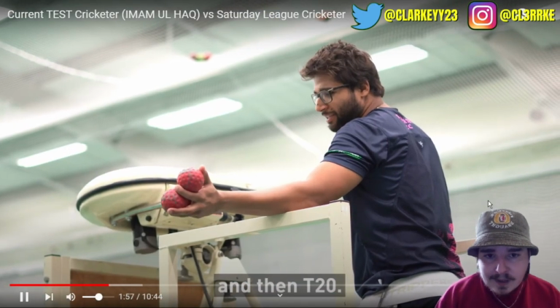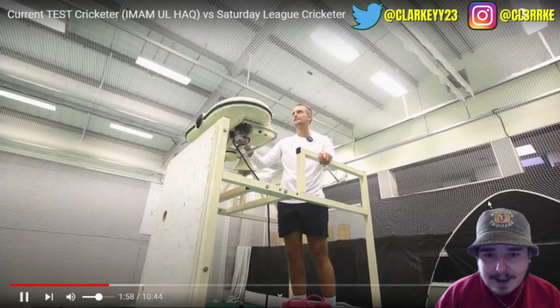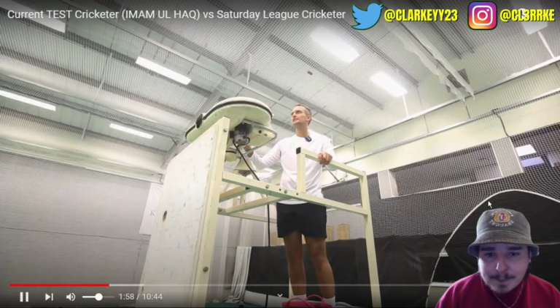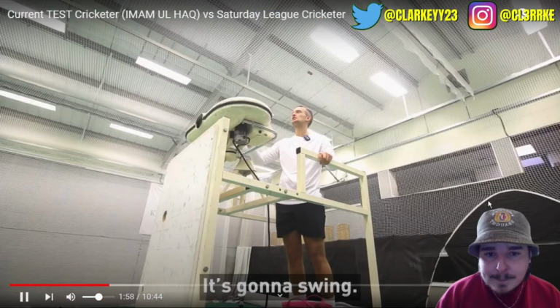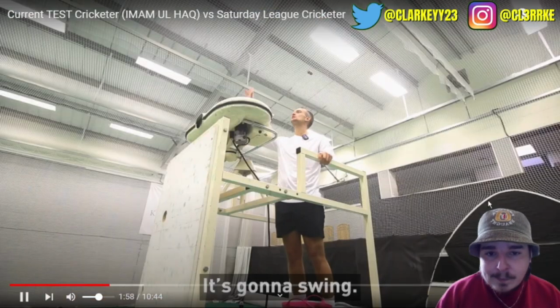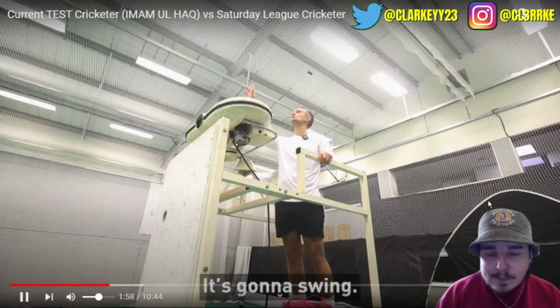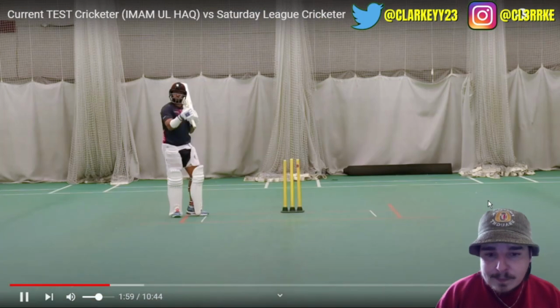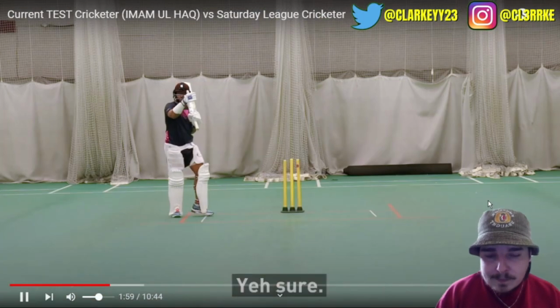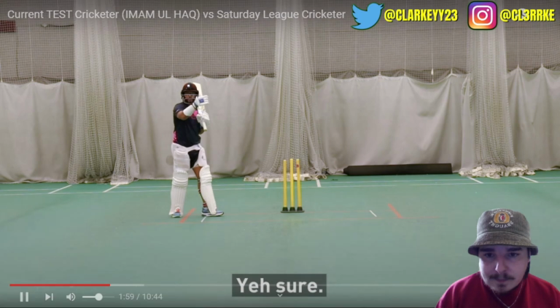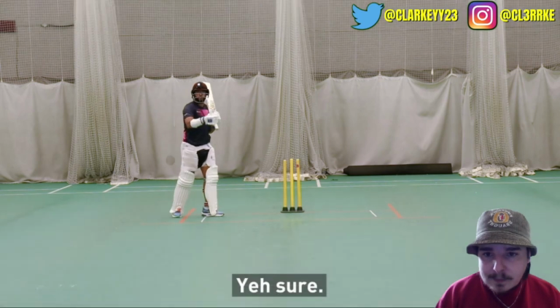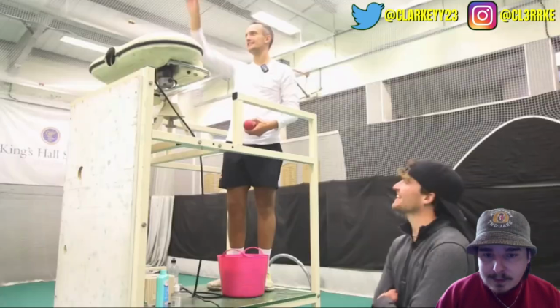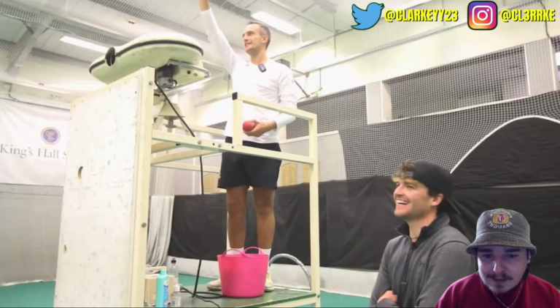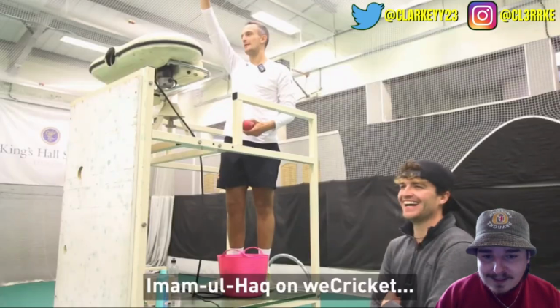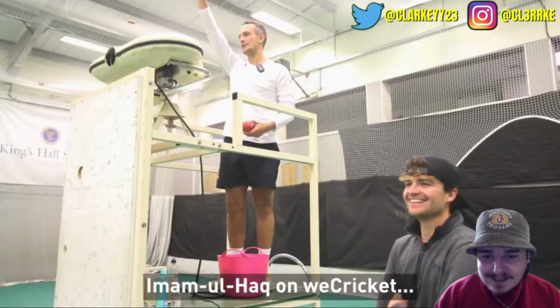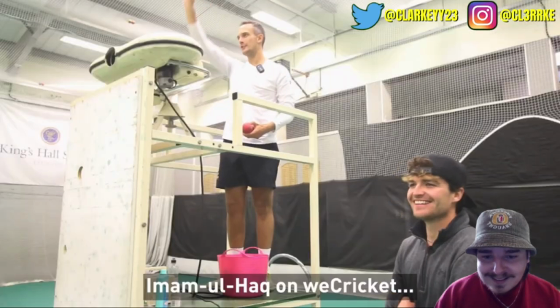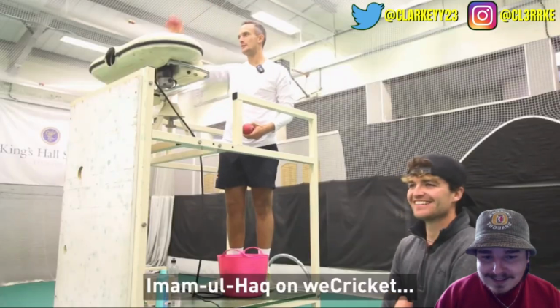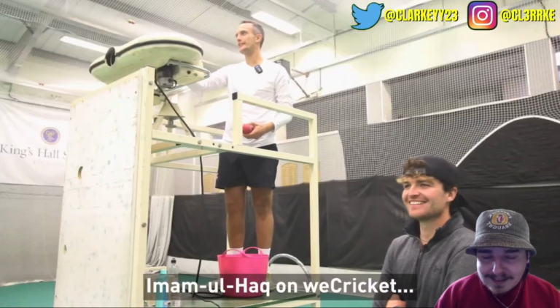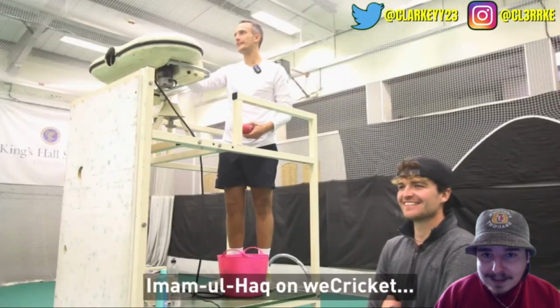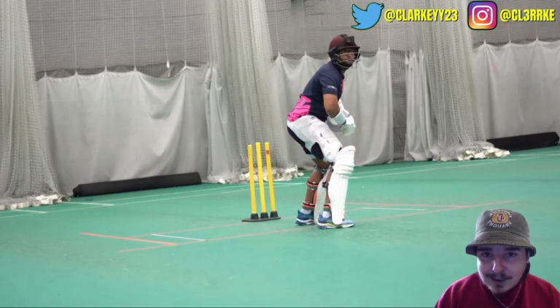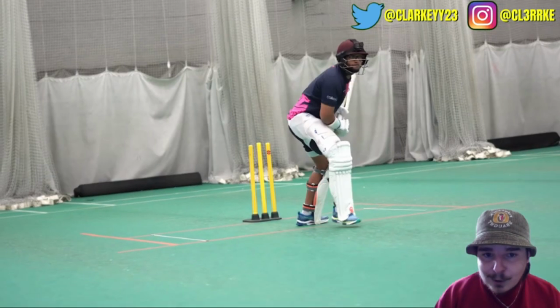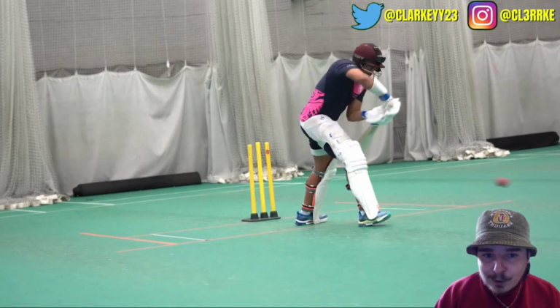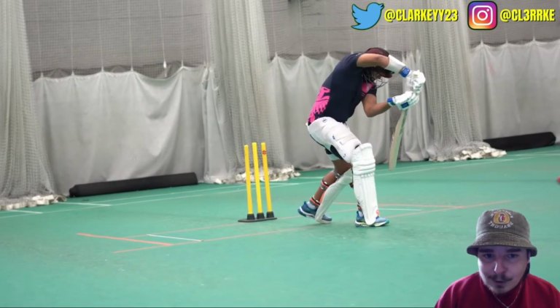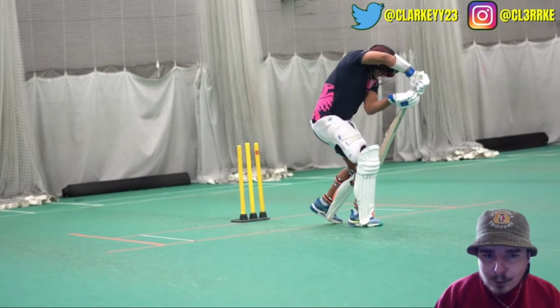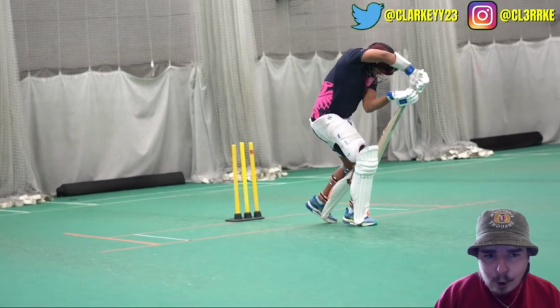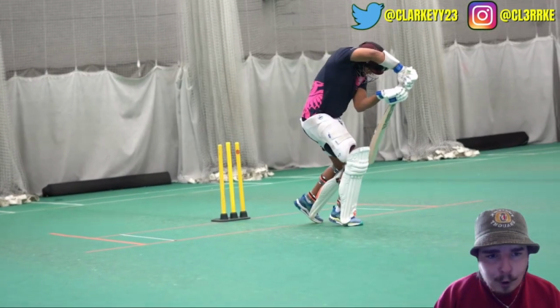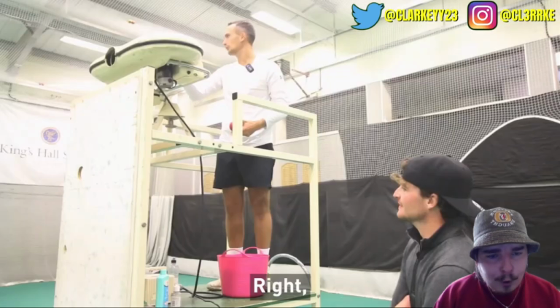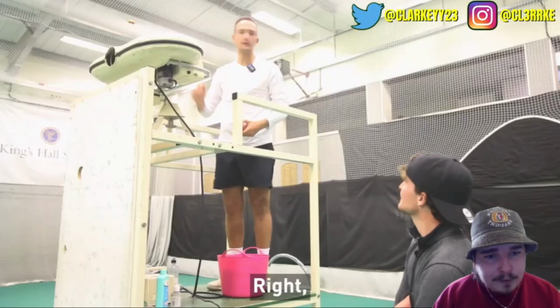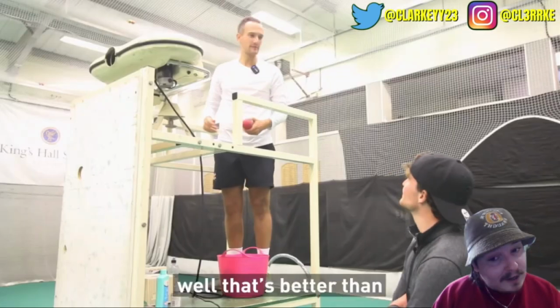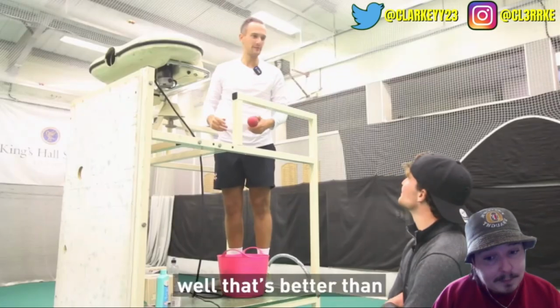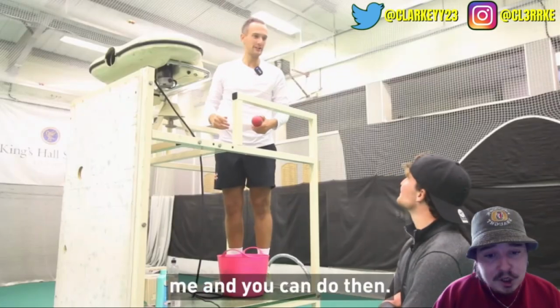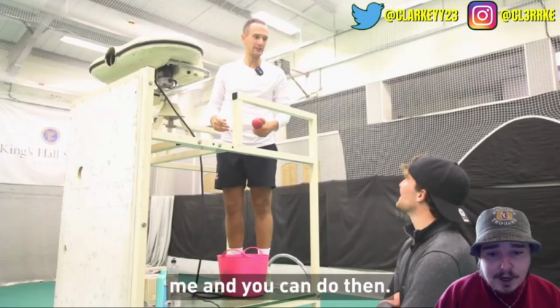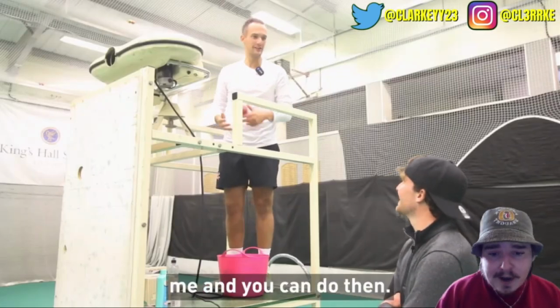Yeah, it's going to swing. Shot. Imam Ul Haq on weaker. That's better than me — you can do that. That's a ridiculous shot.